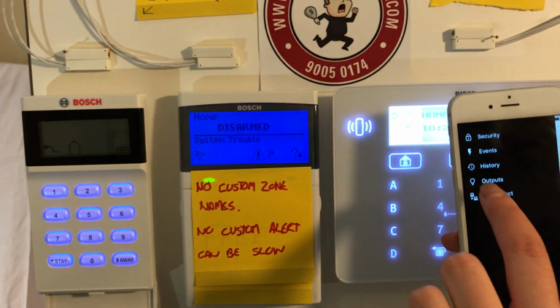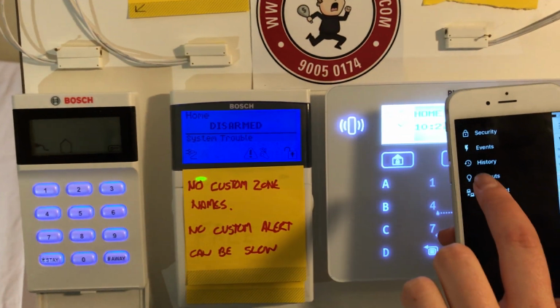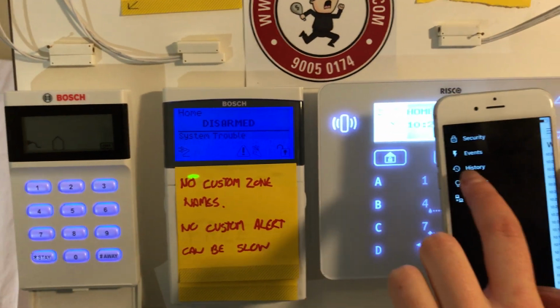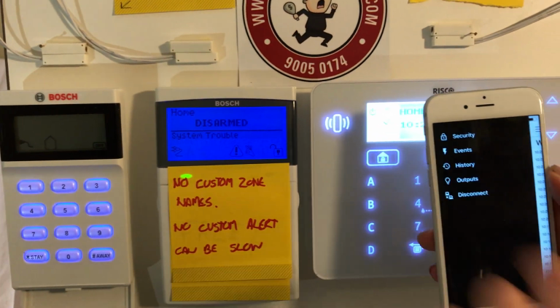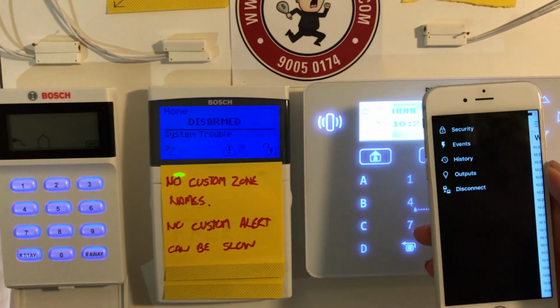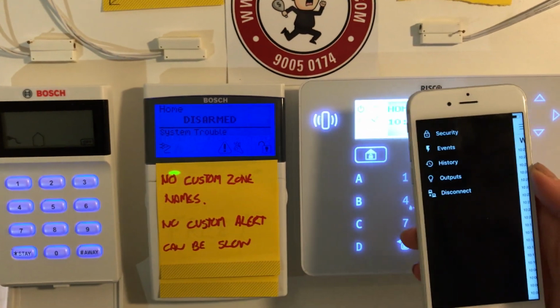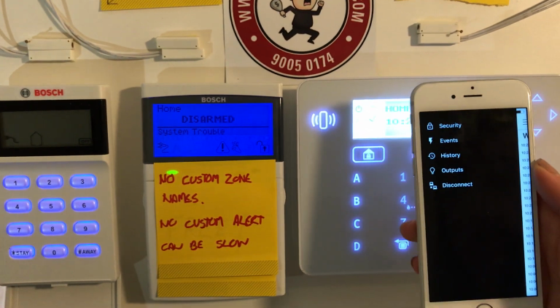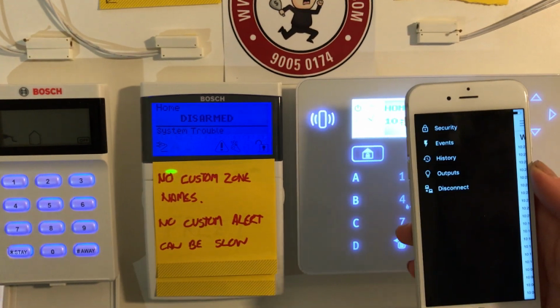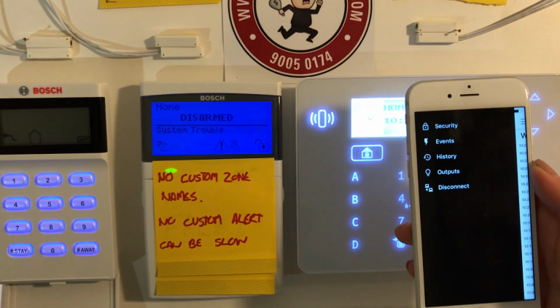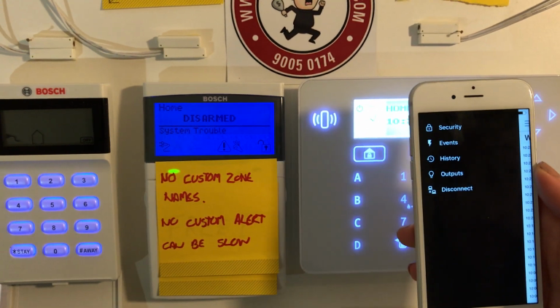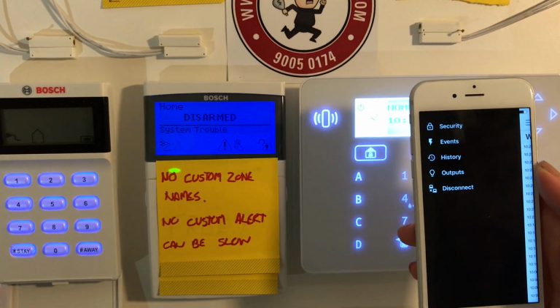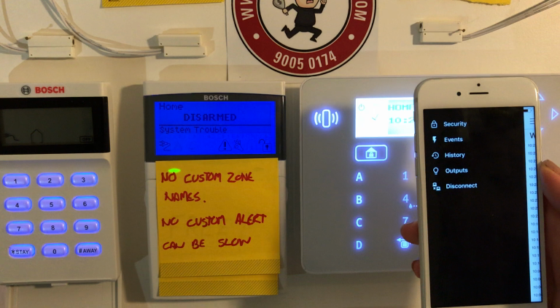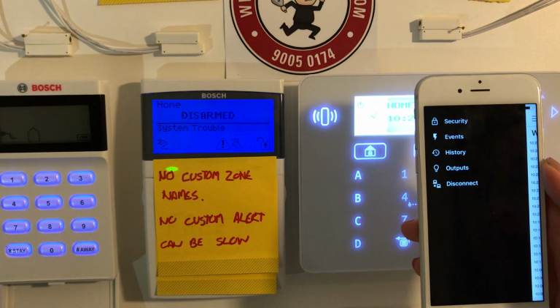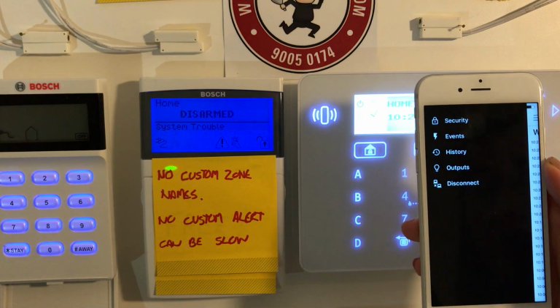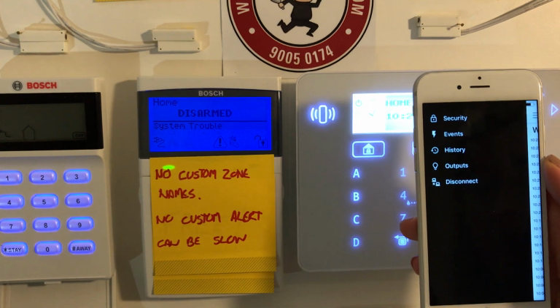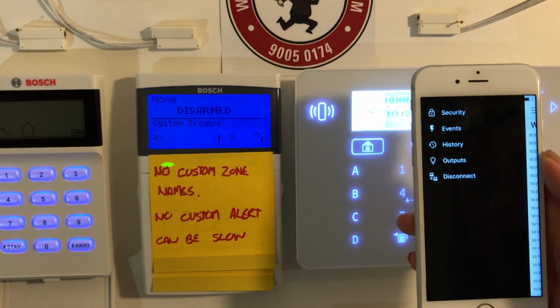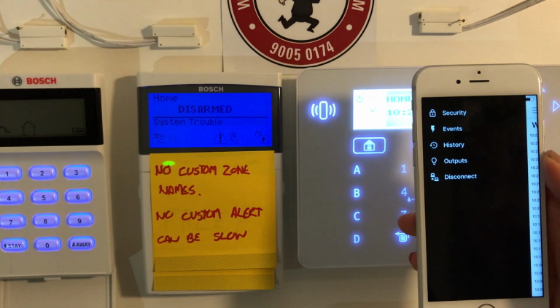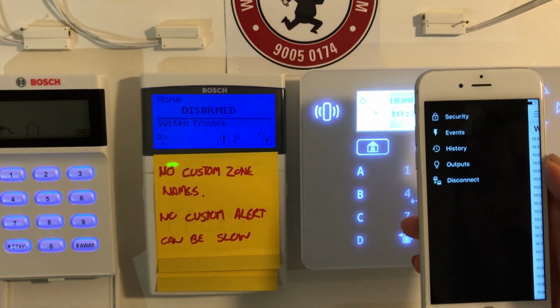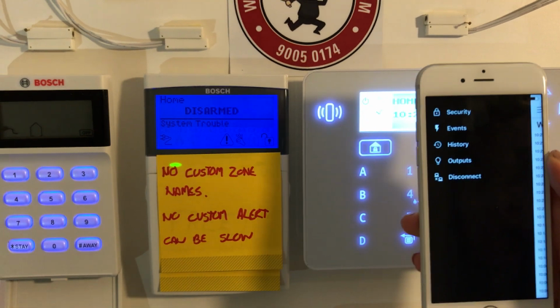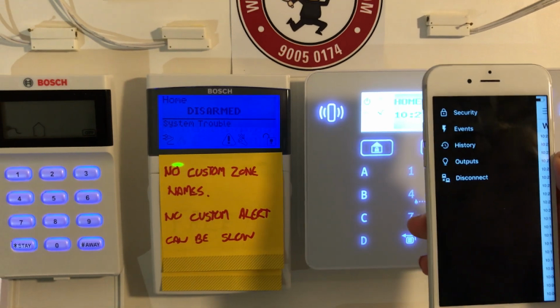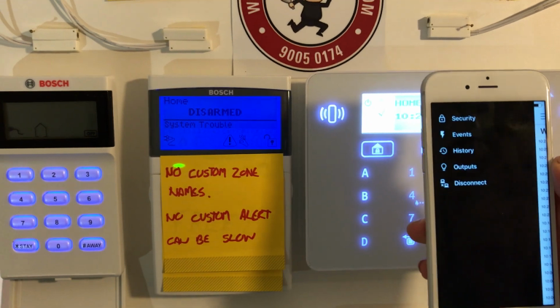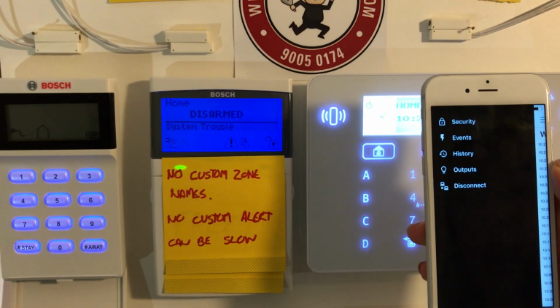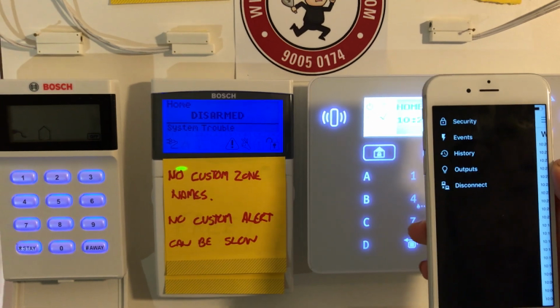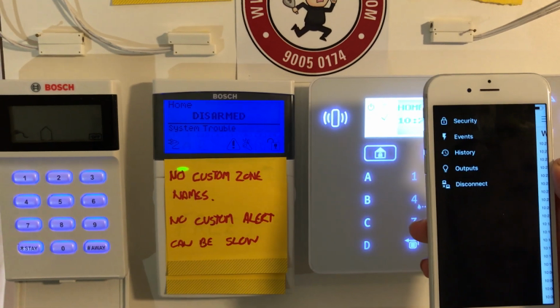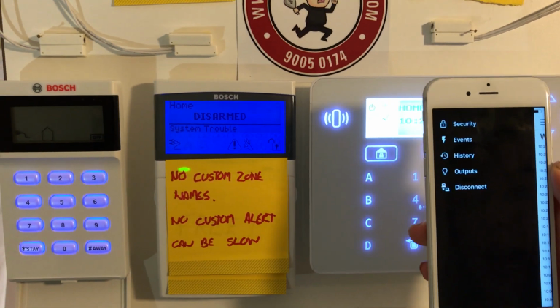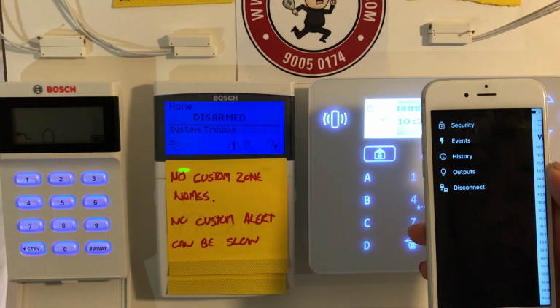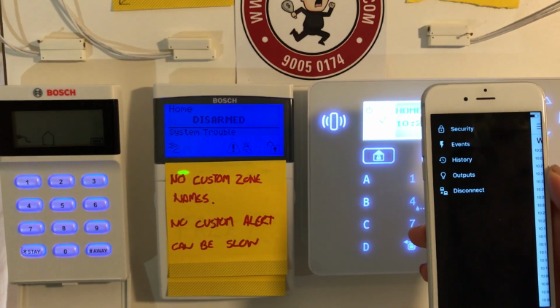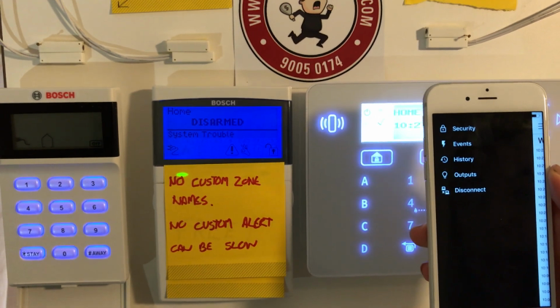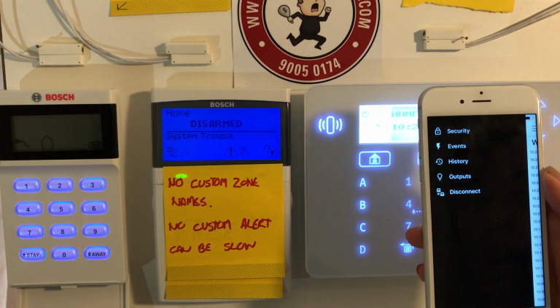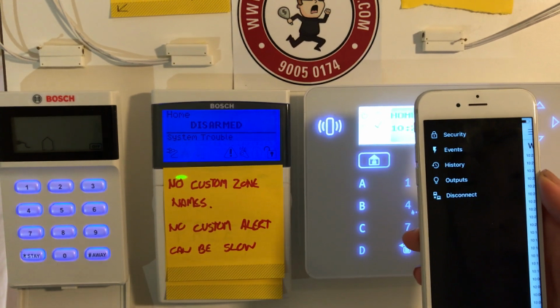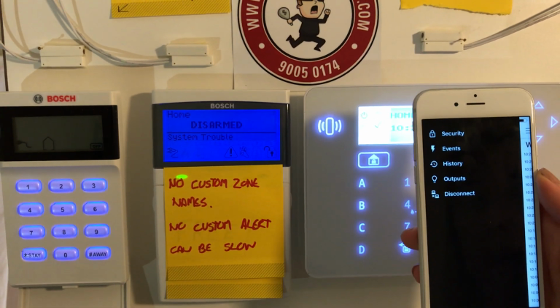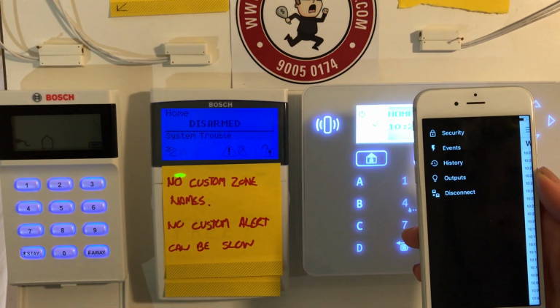We also have outputs available, so we have the option to be able to run your garage from the application.